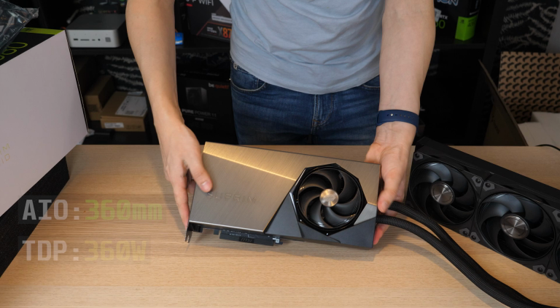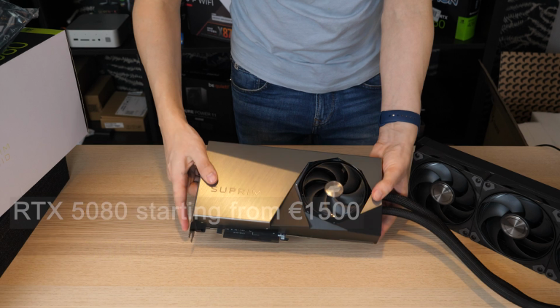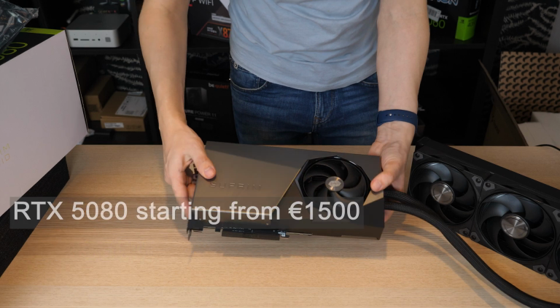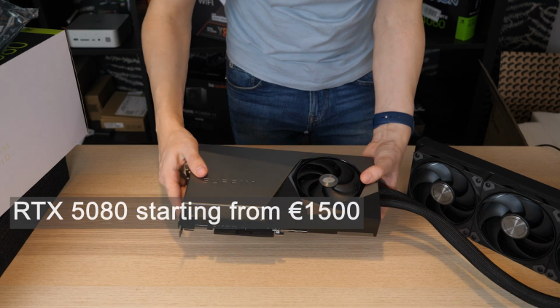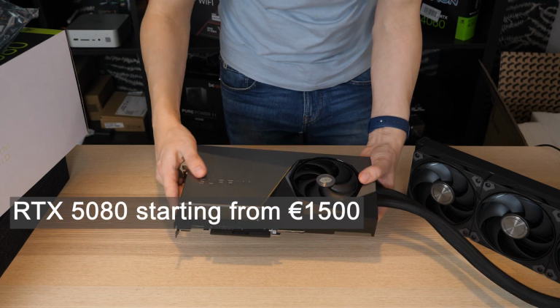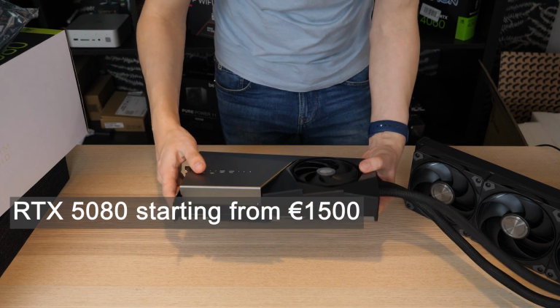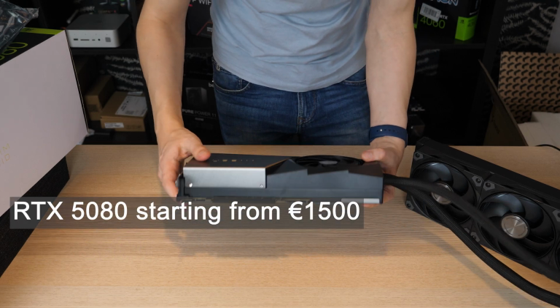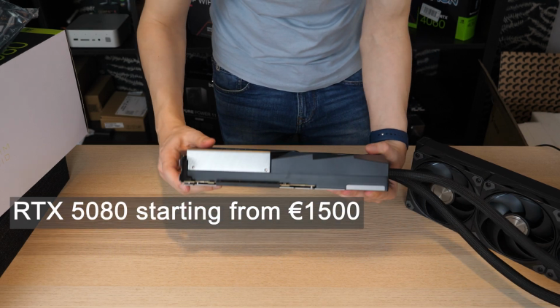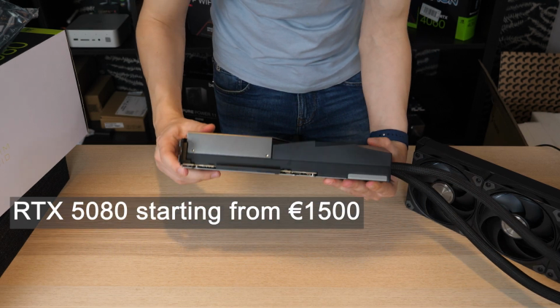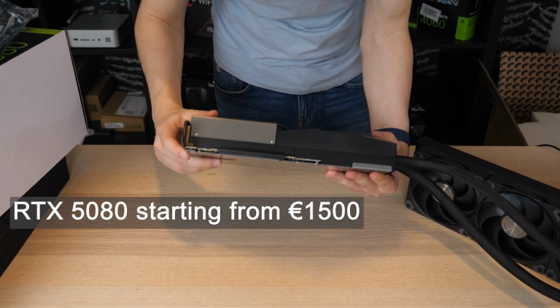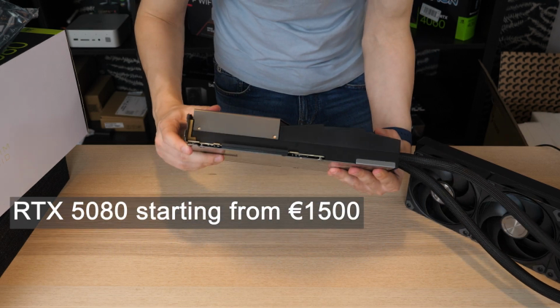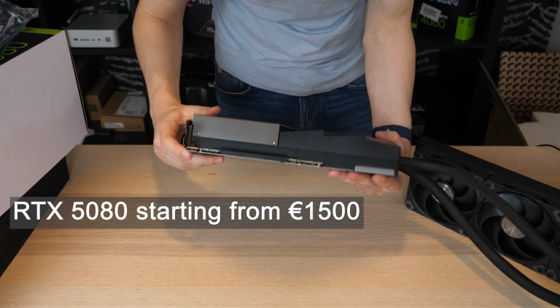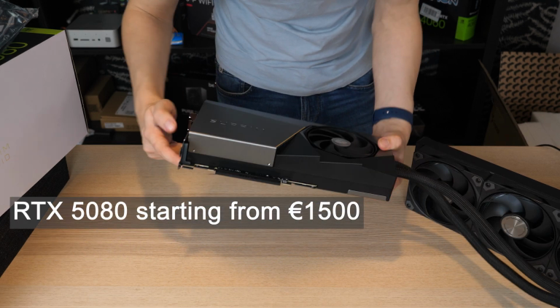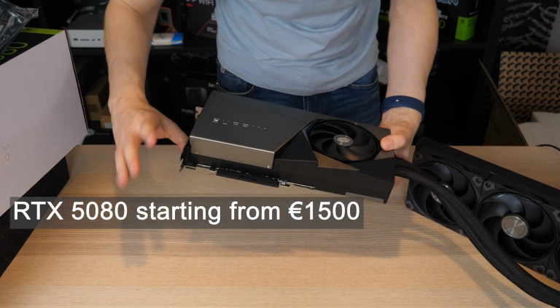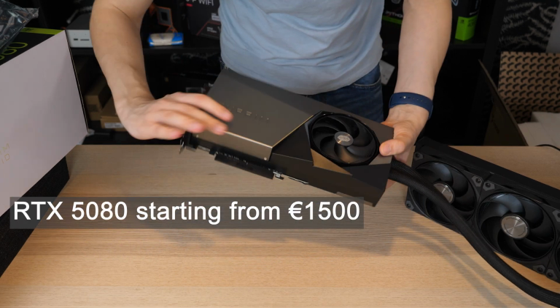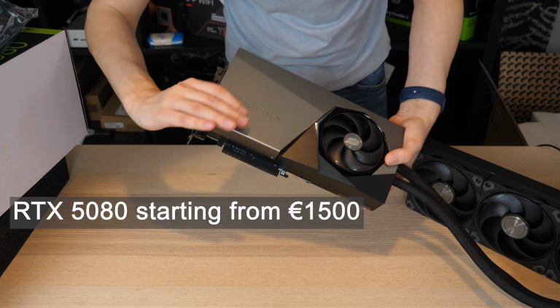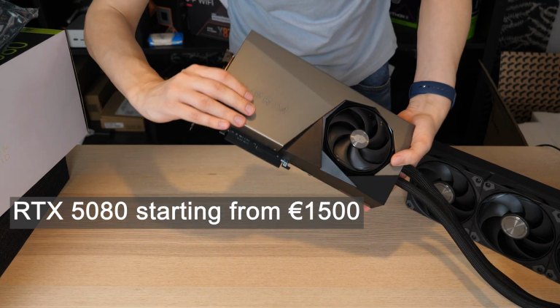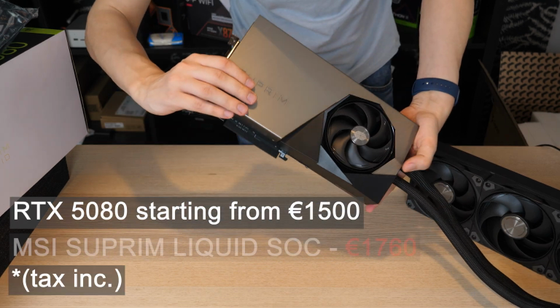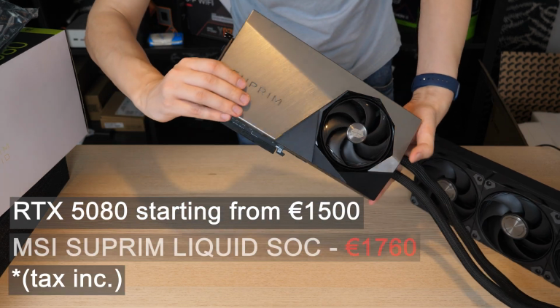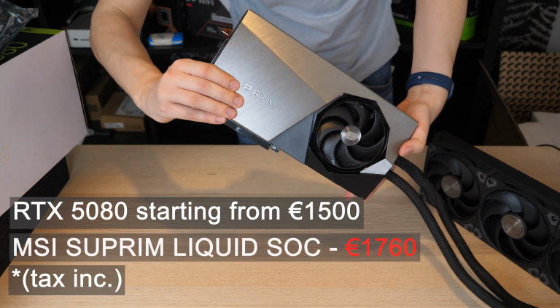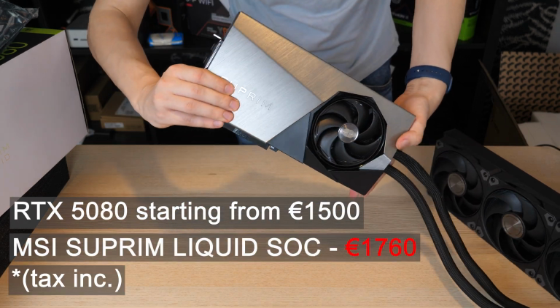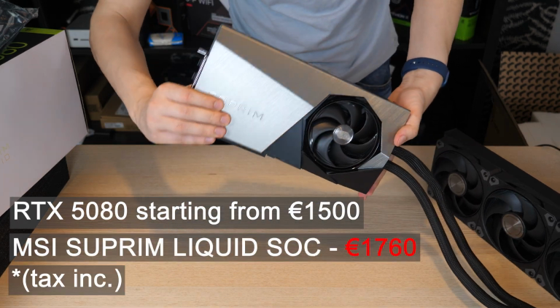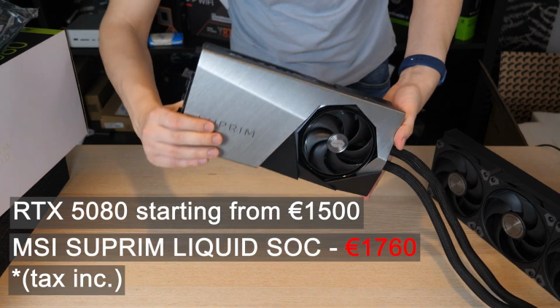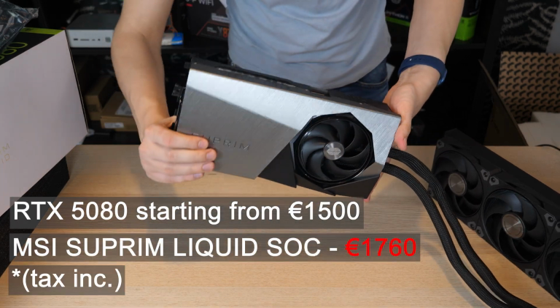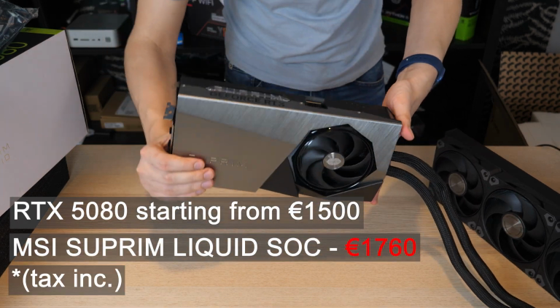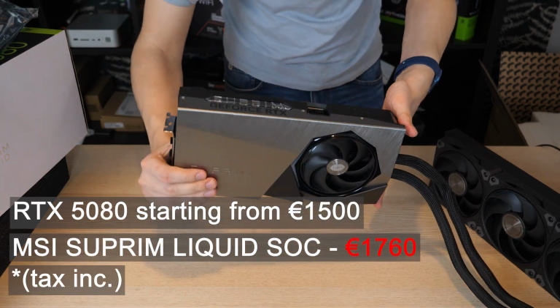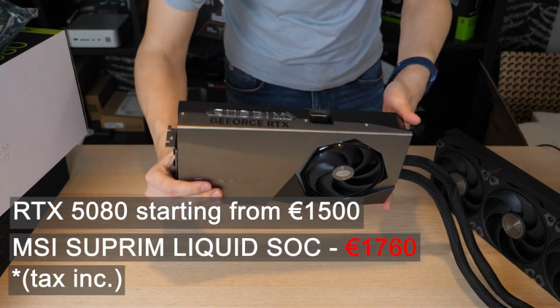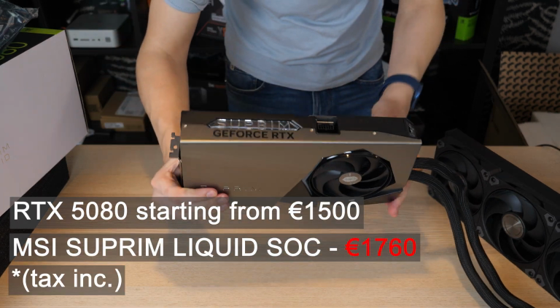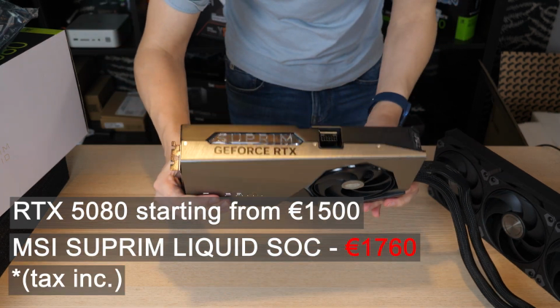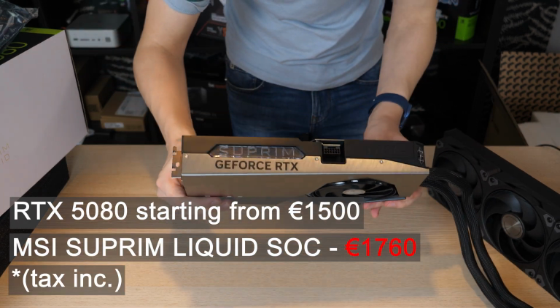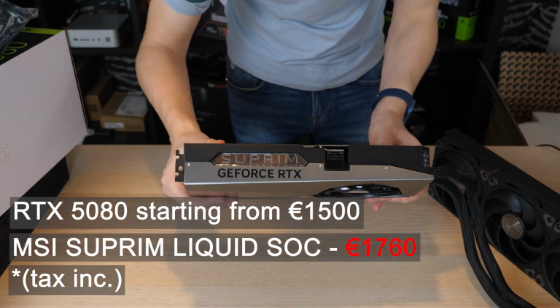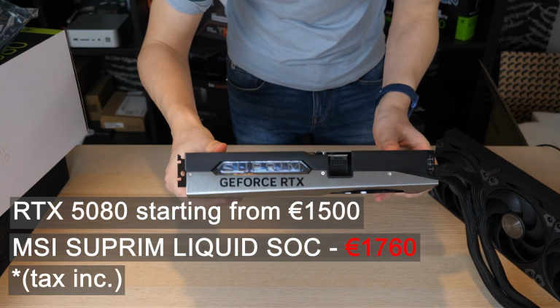And if the 5080 itself is expensive, this will likely be its most expensive version.